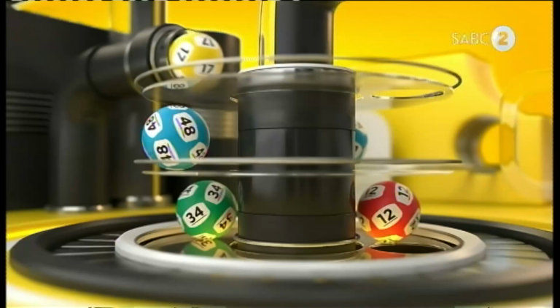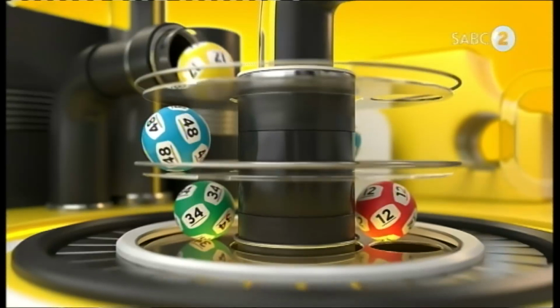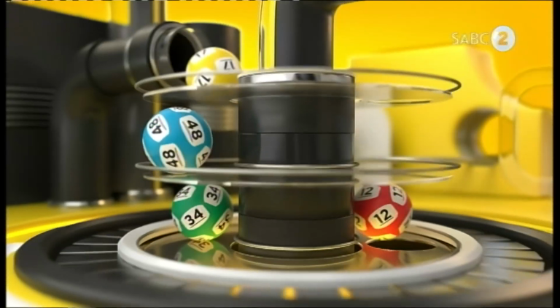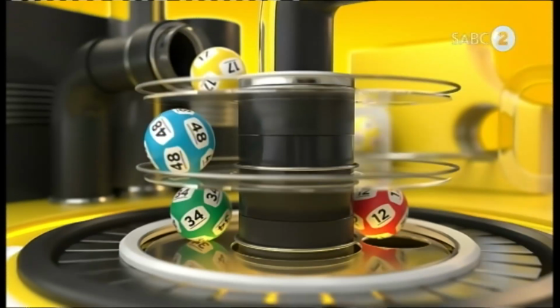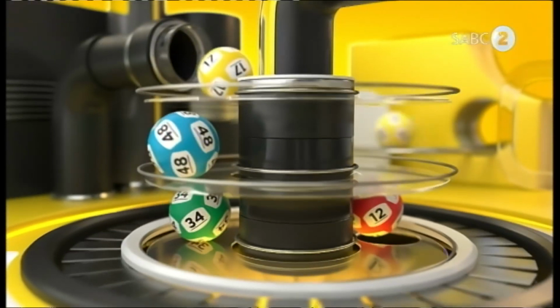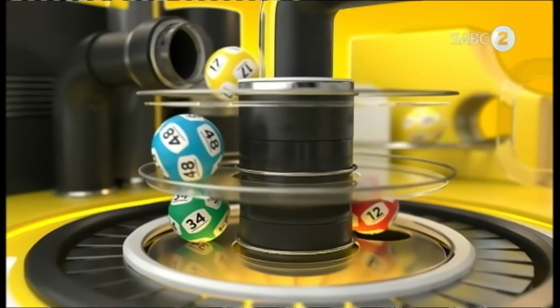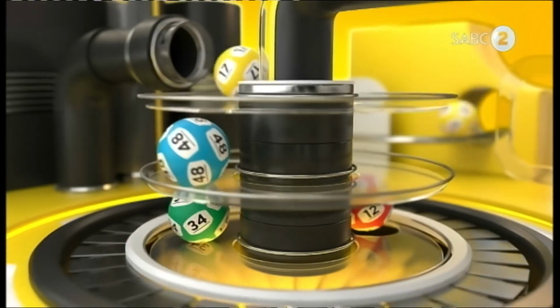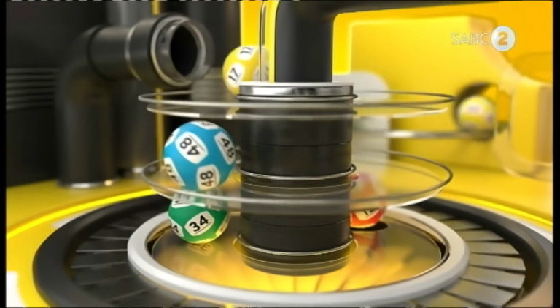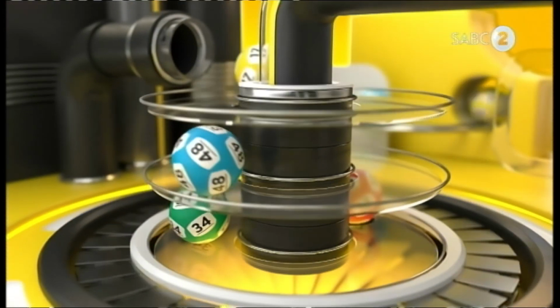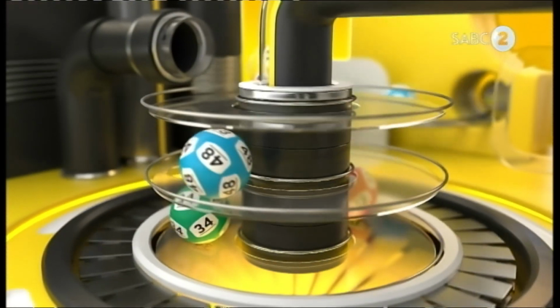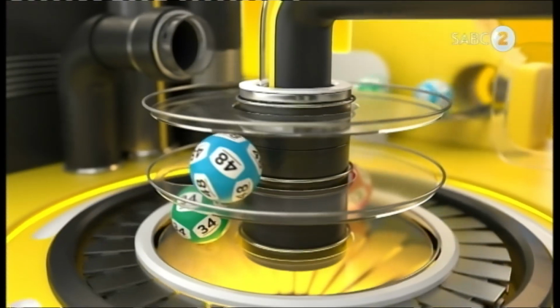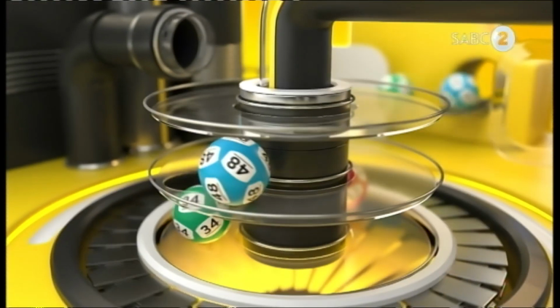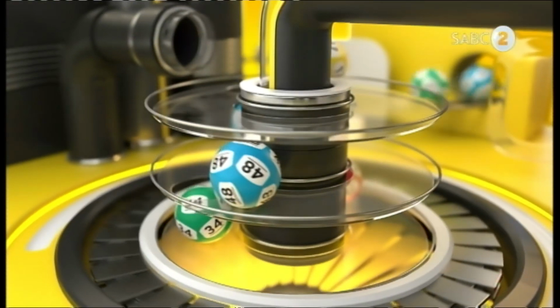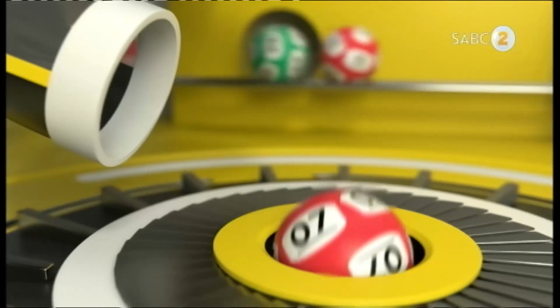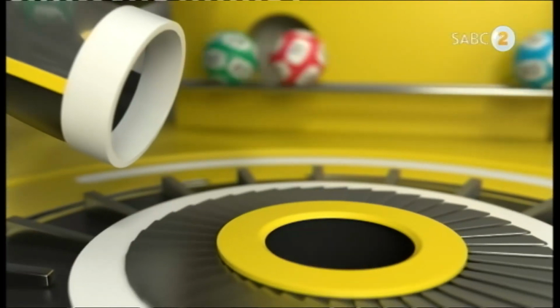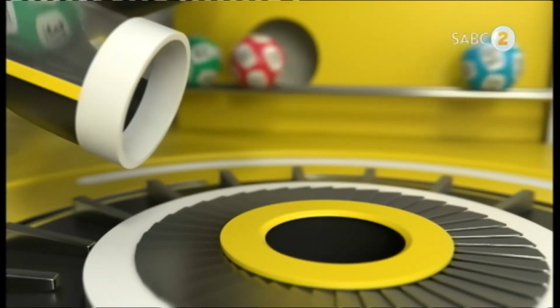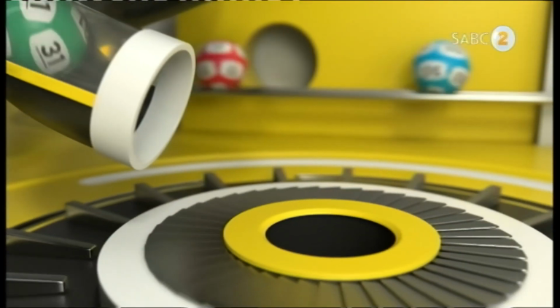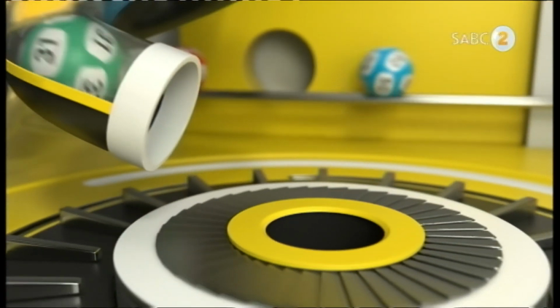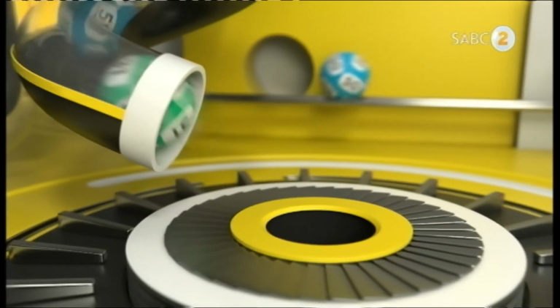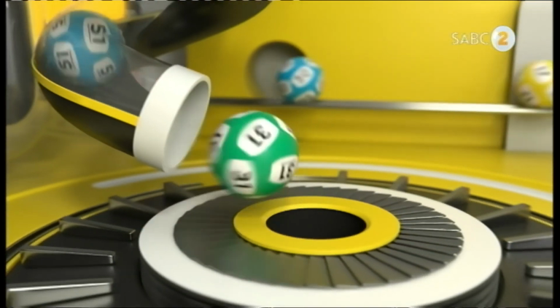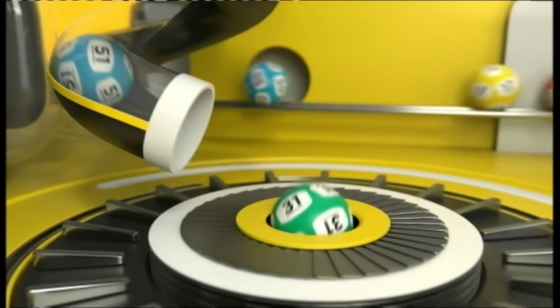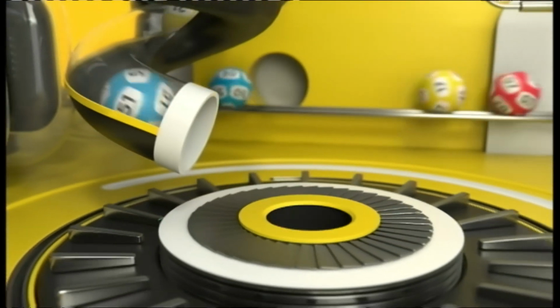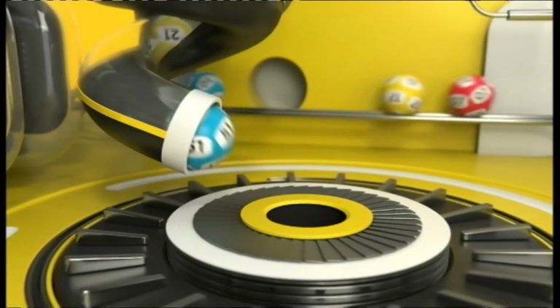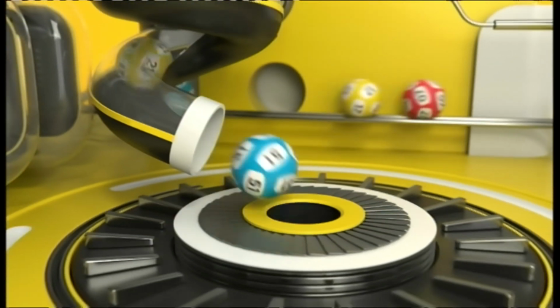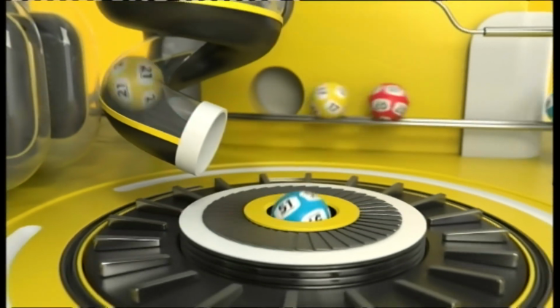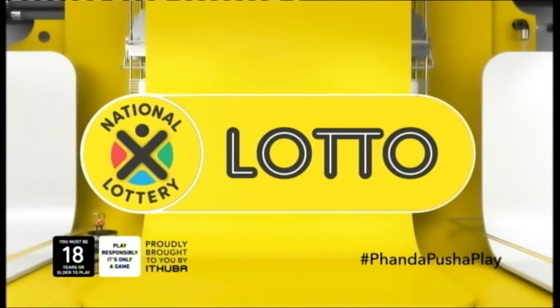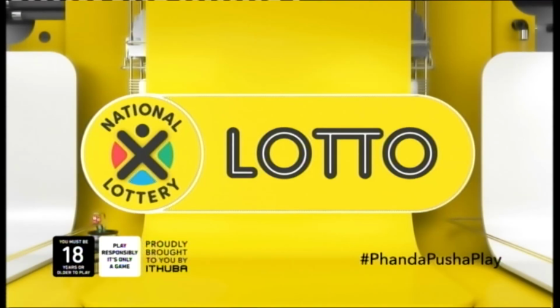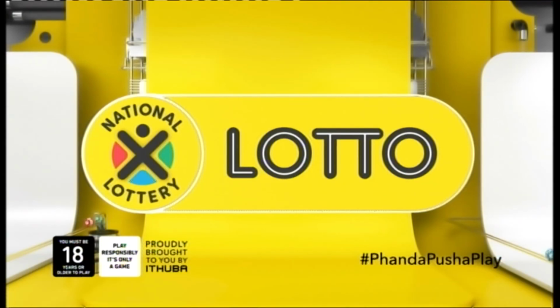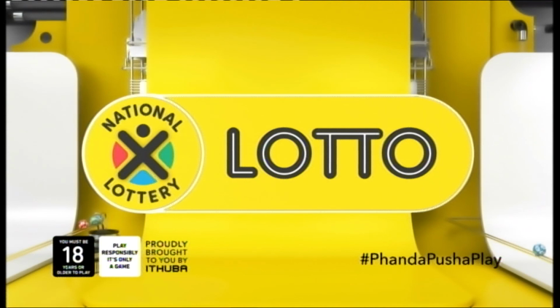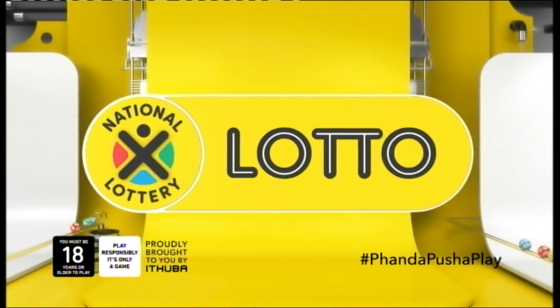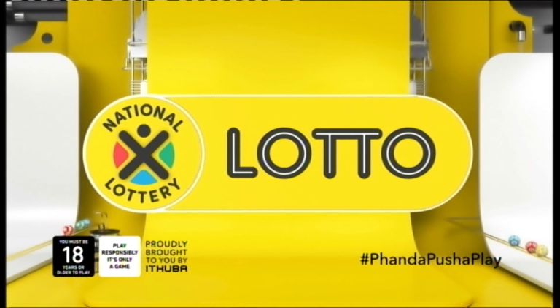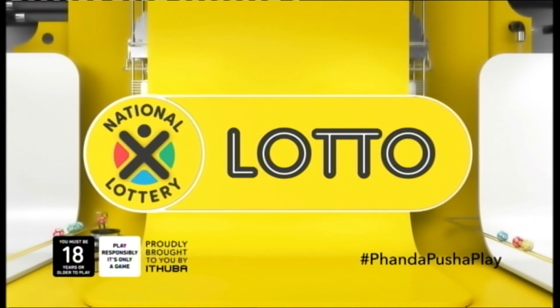Hop on the money train and catch the Powerball Draw Show this Friday. Bussuku Benzolo. We'll be right back.